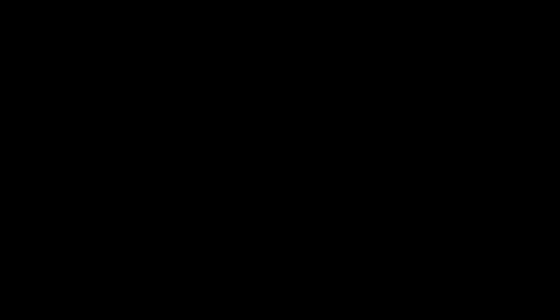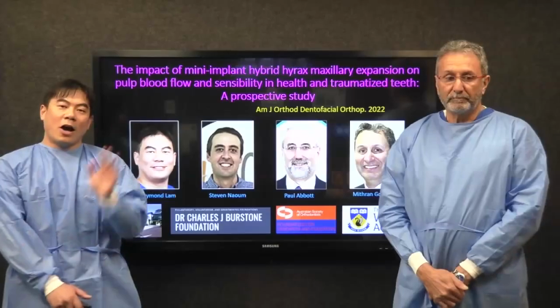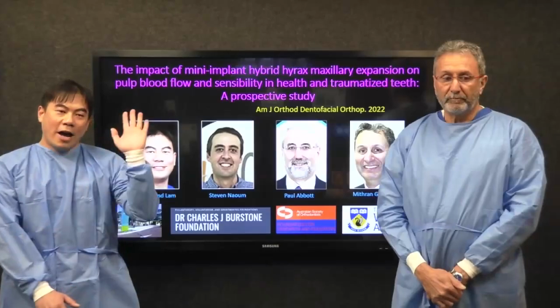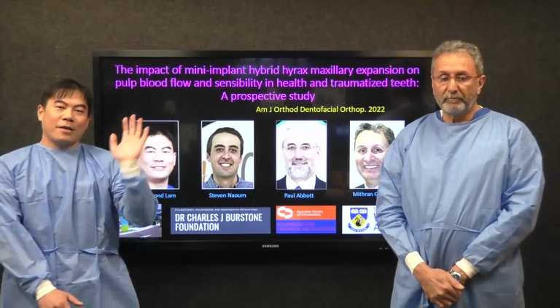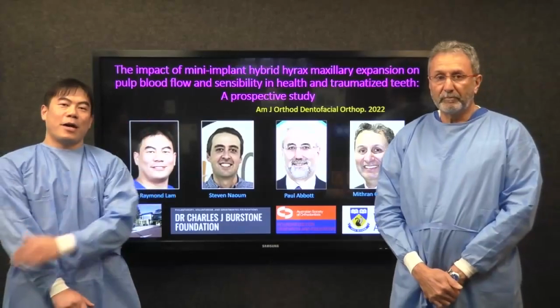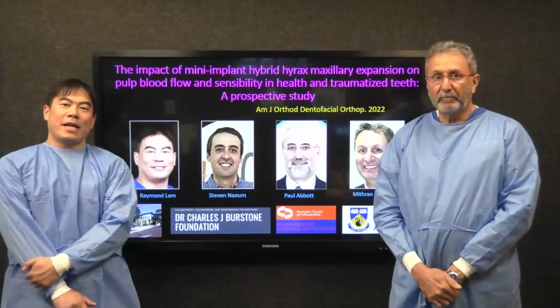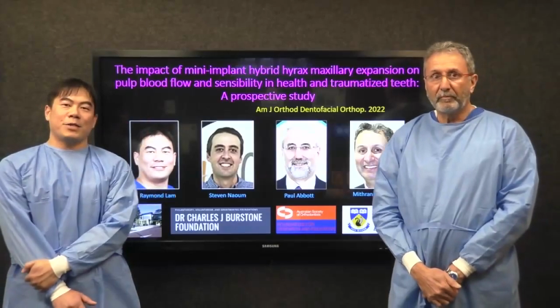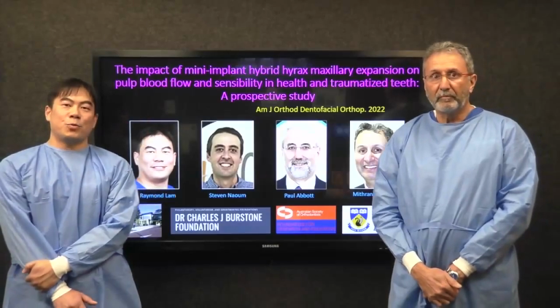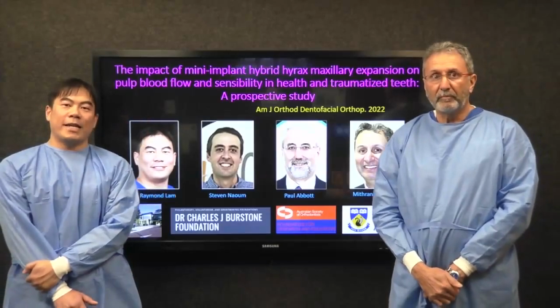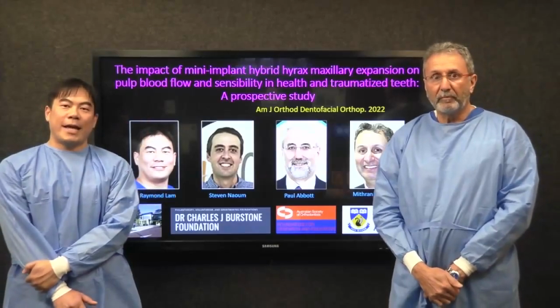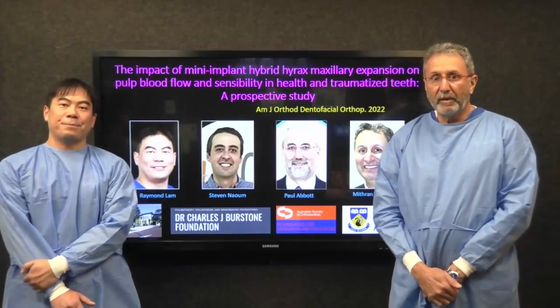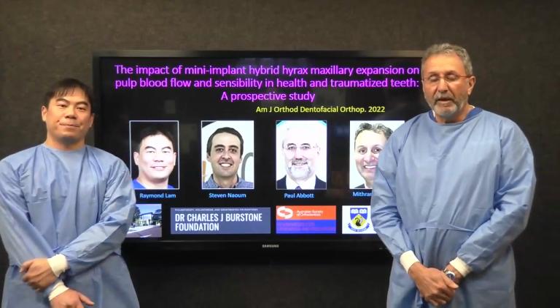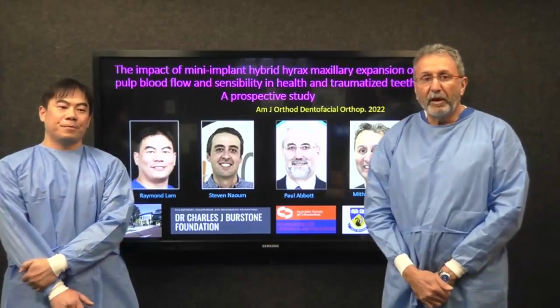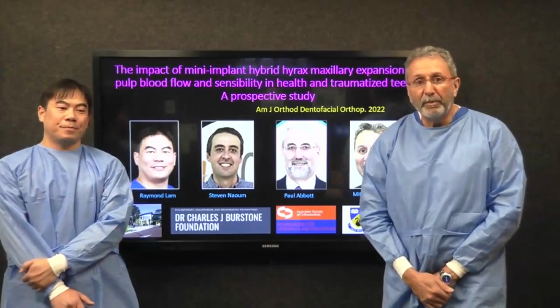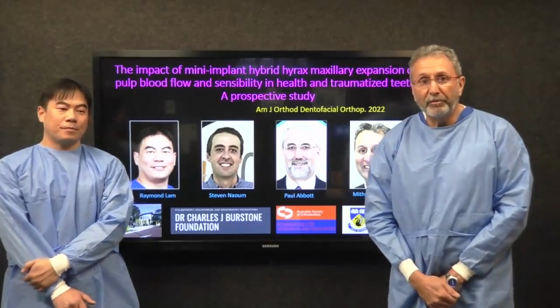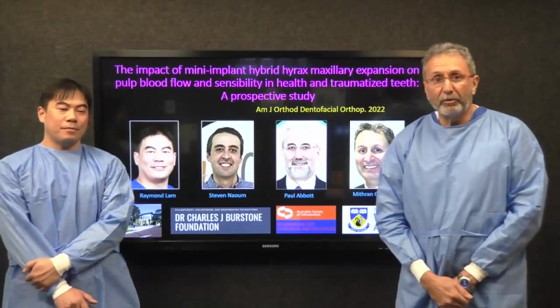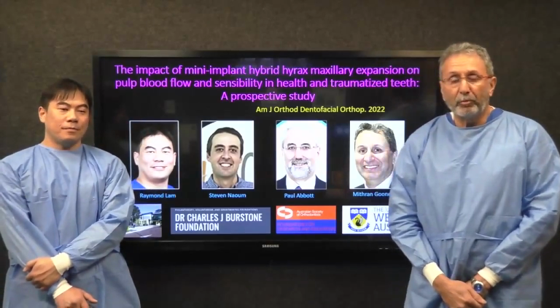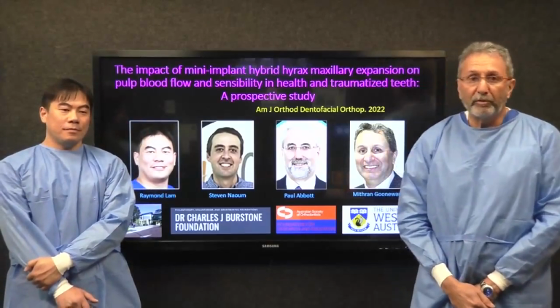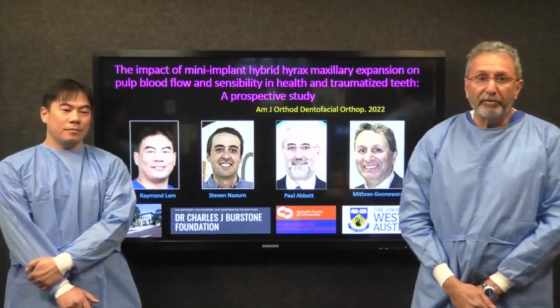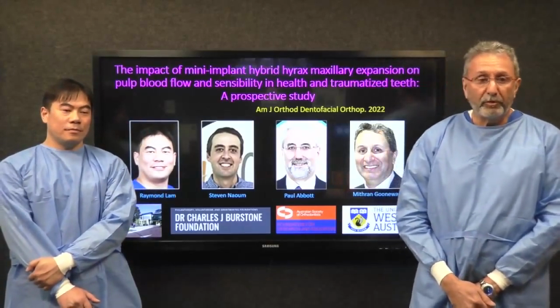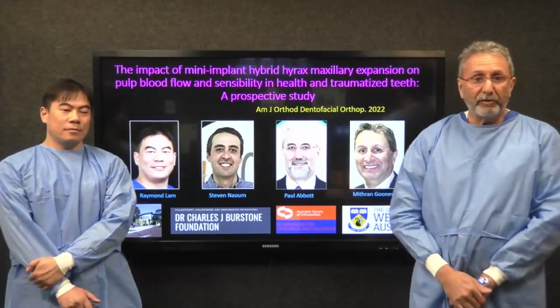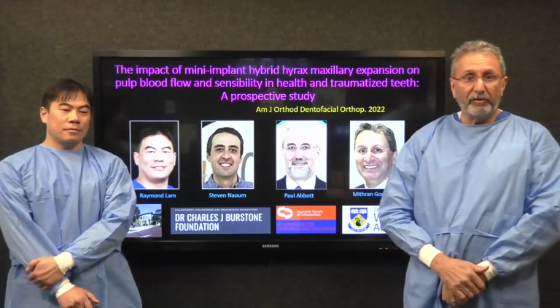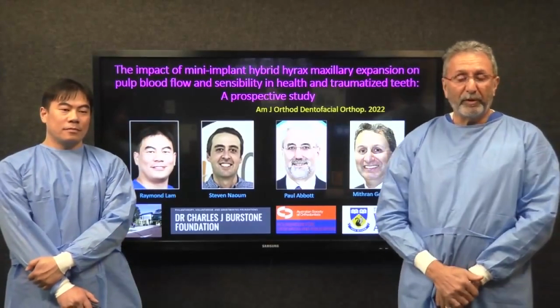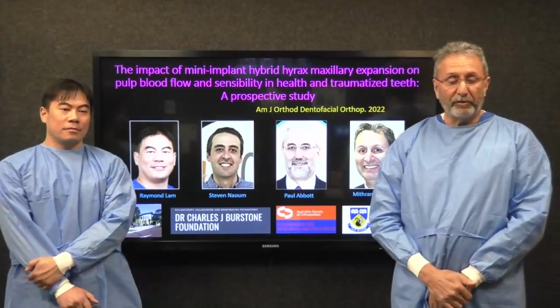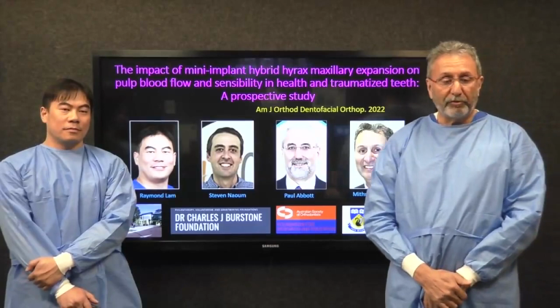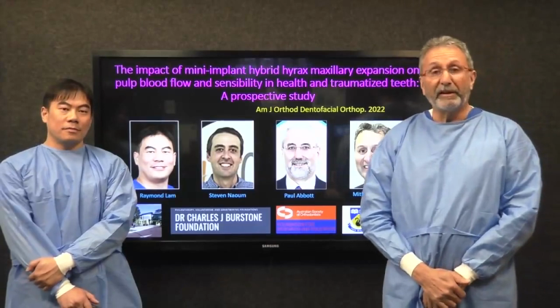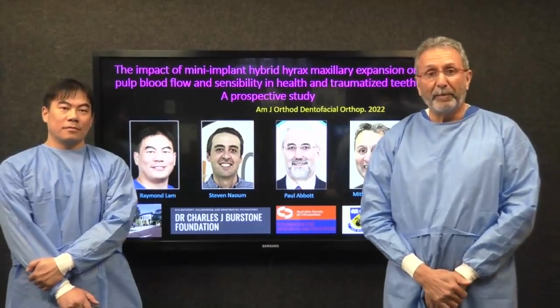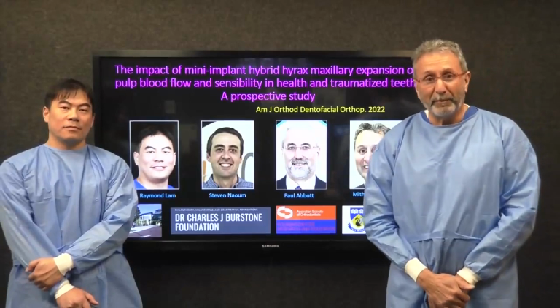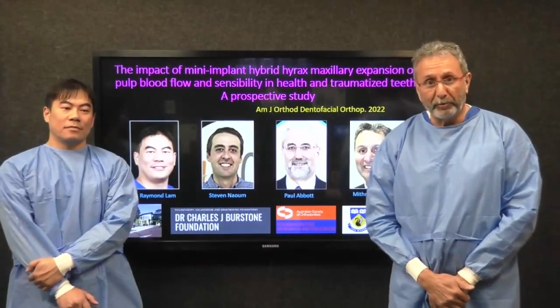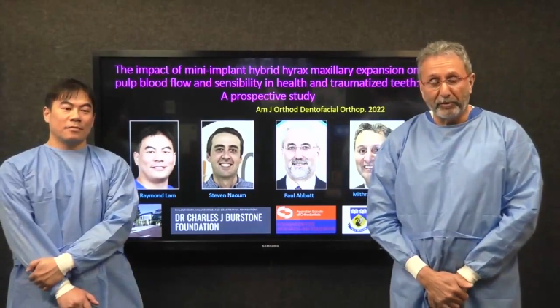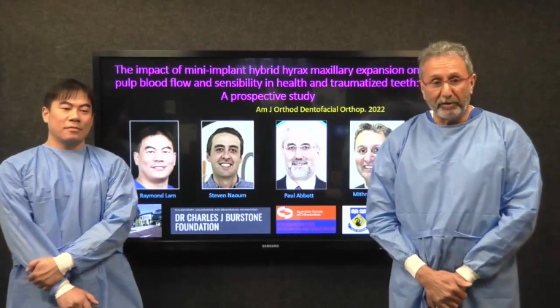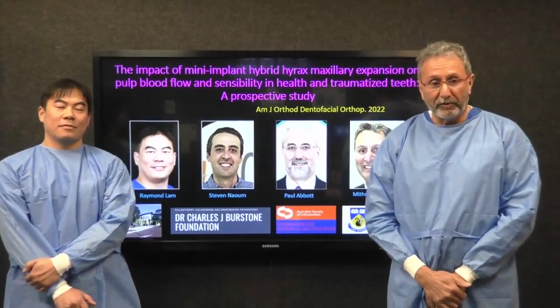Hi, my name is Ray Lamb, and I'm Mithran Gunawardon from the University of Western Australia Department of Orthodontics.